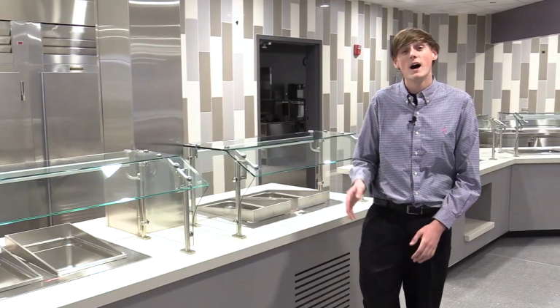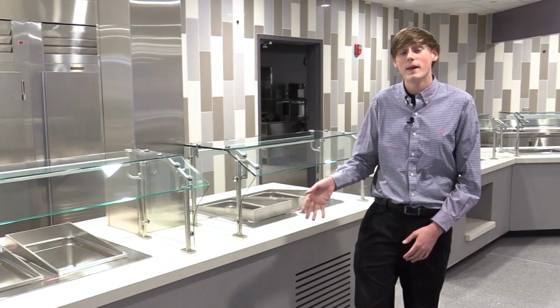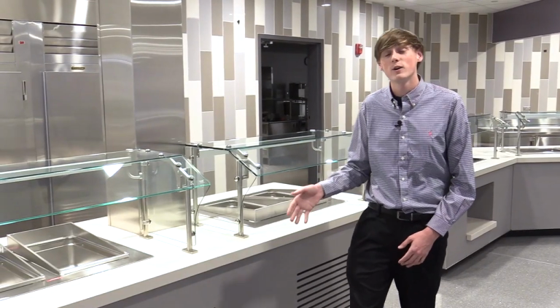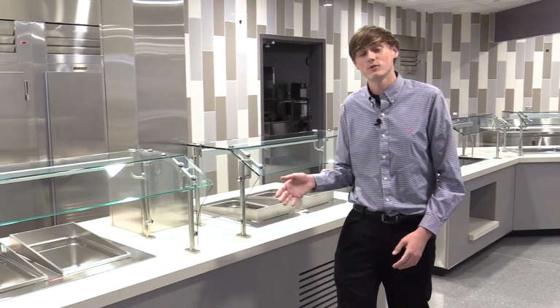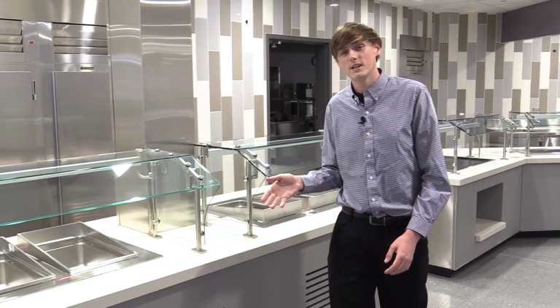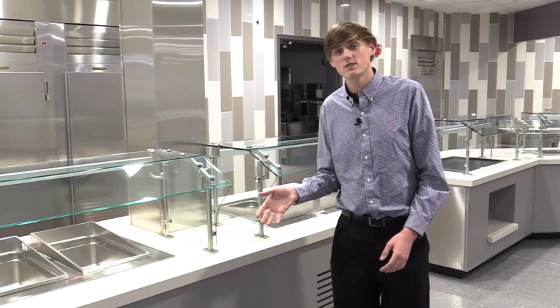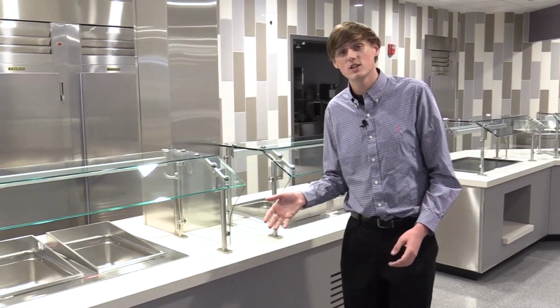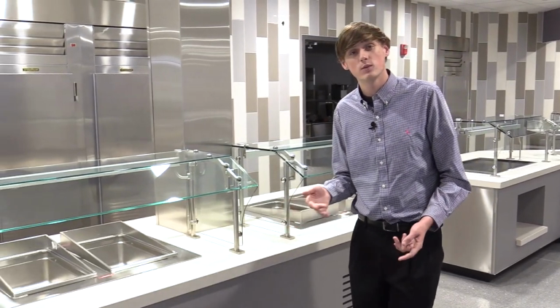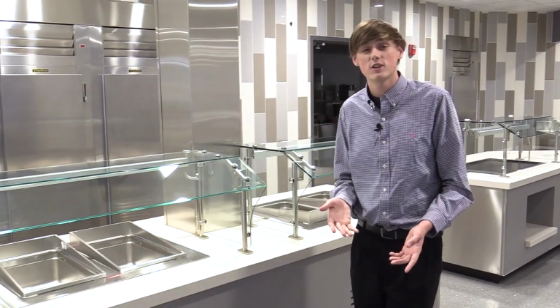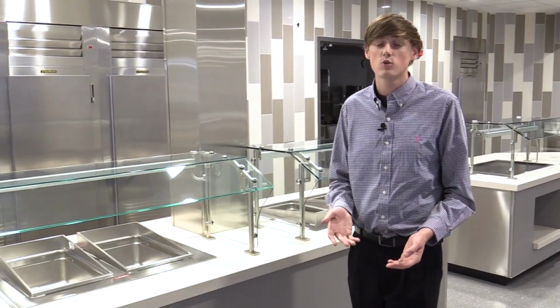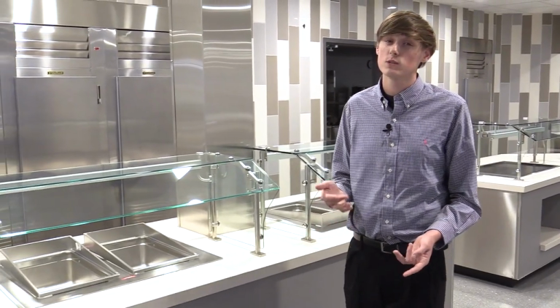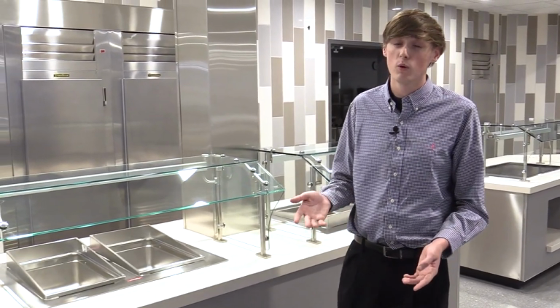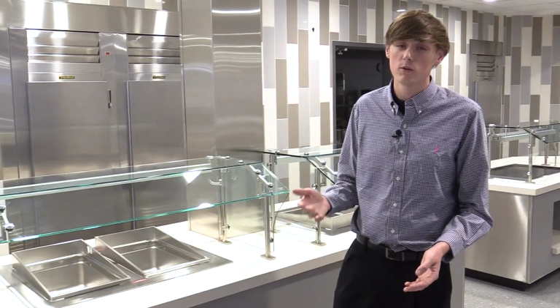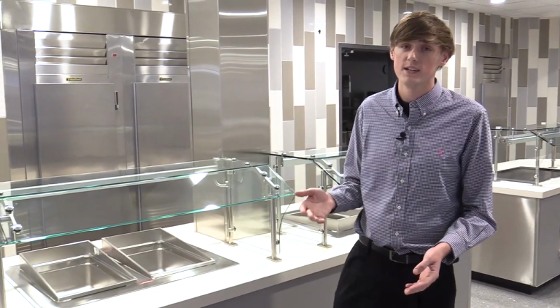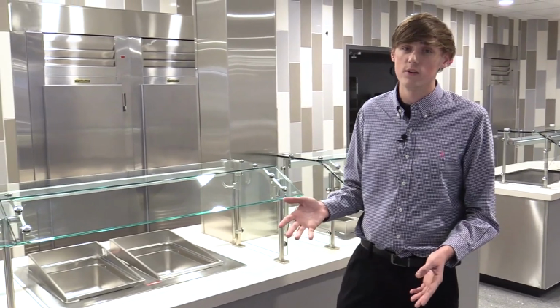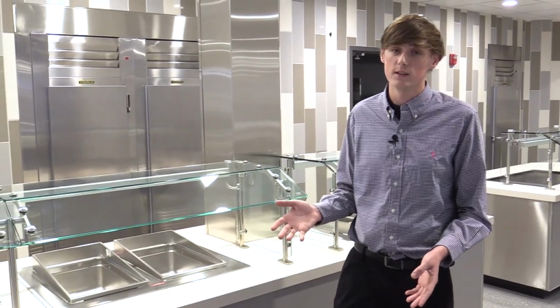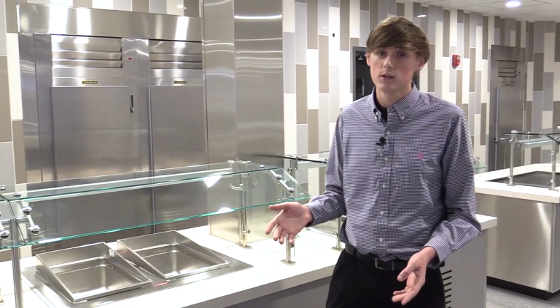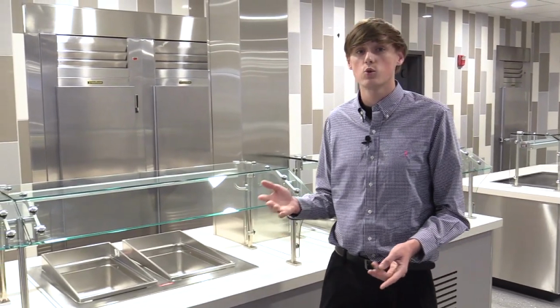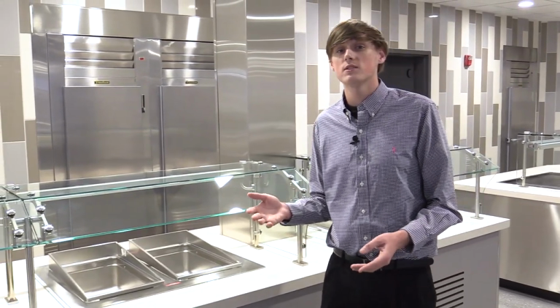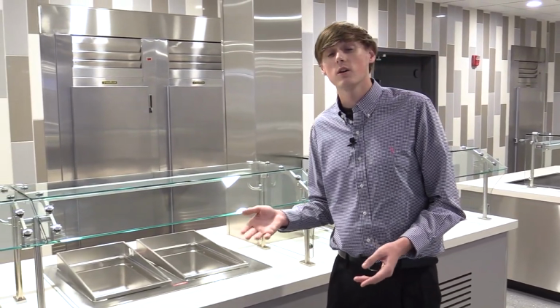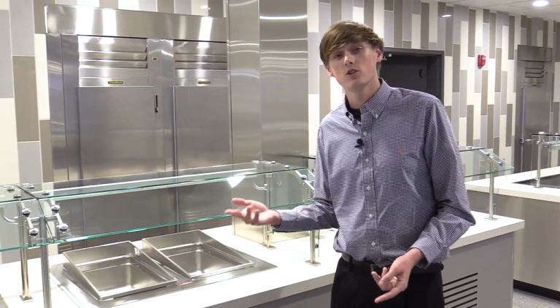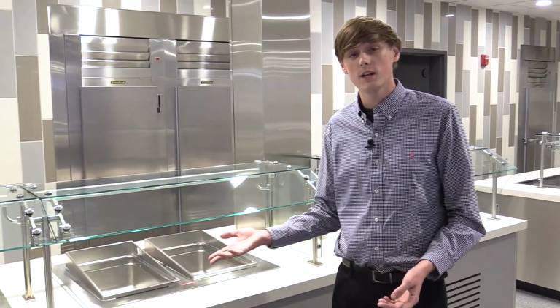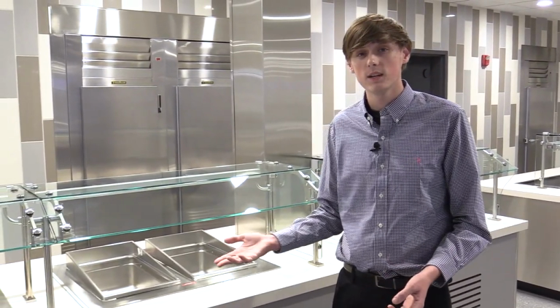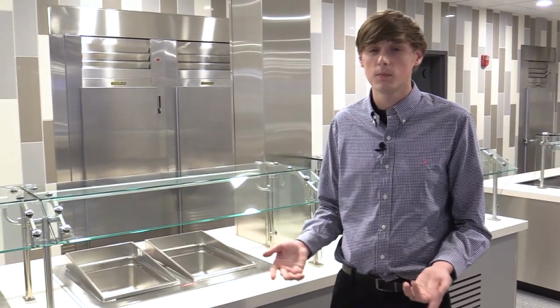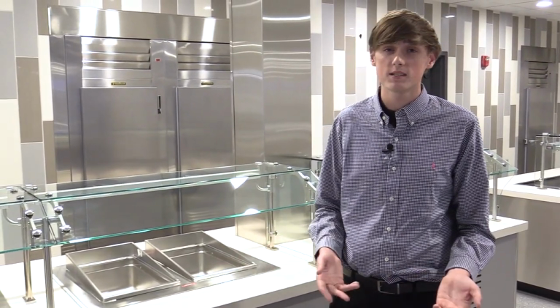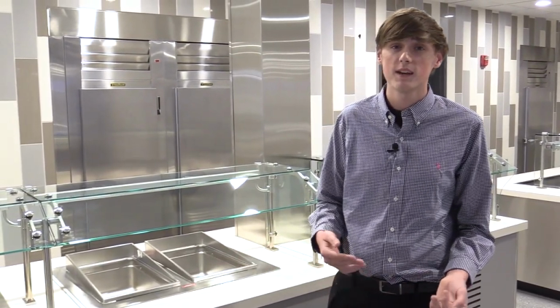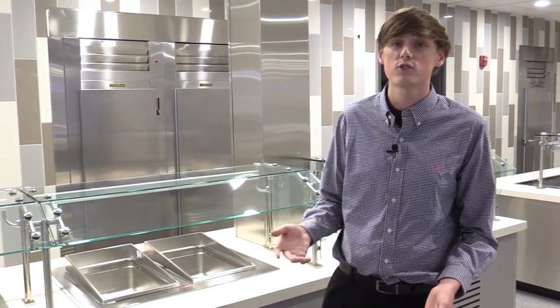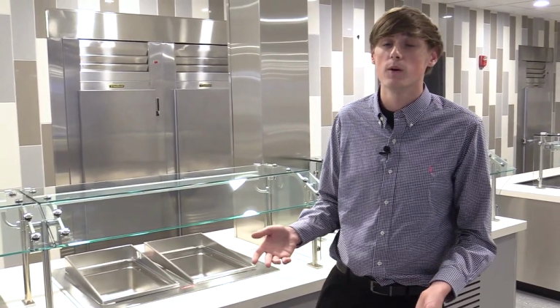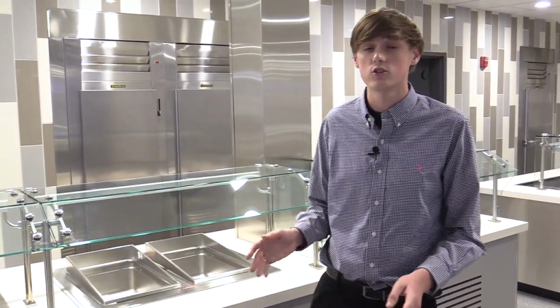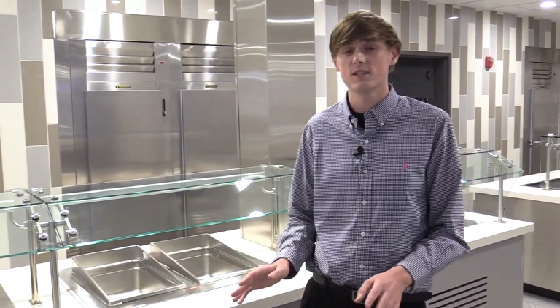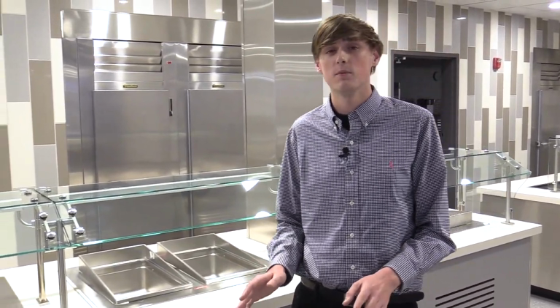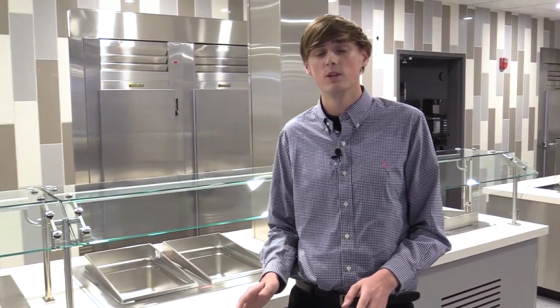I'm now here at the rotation station where the entree choices will rotate daily. Choices are chicken wings, pasta, and a nacho bar, just to name a few.